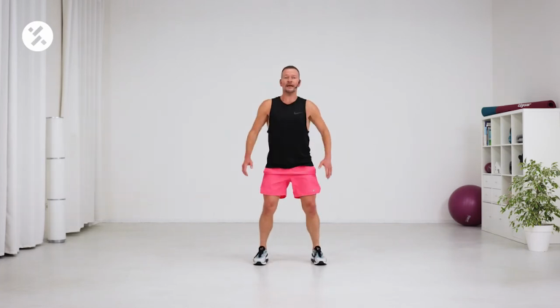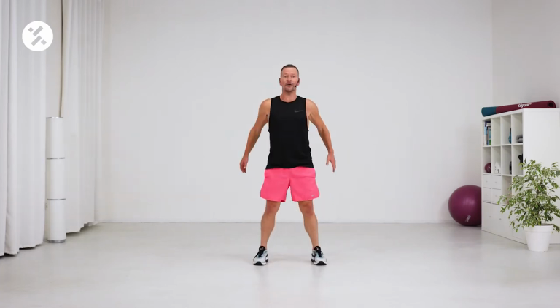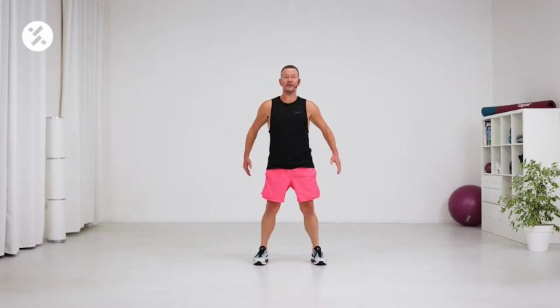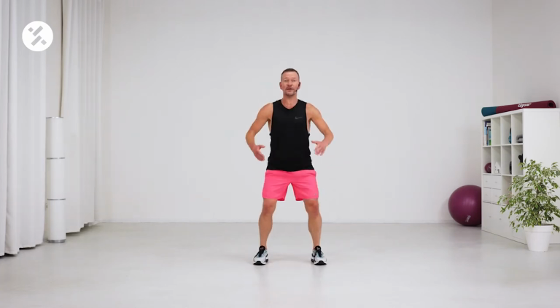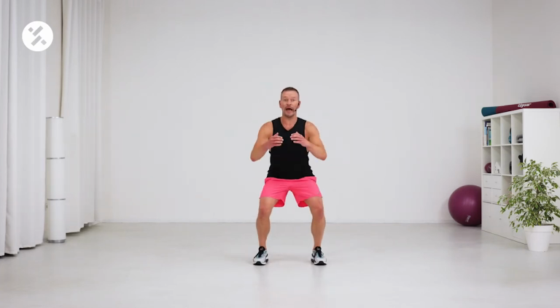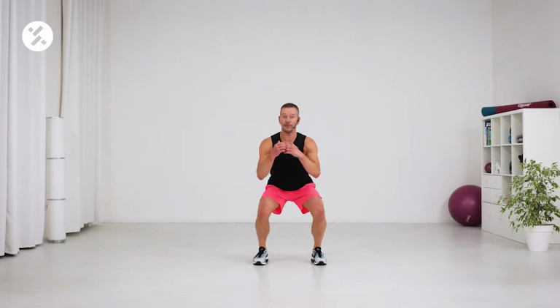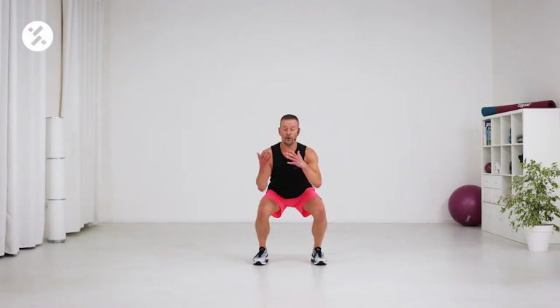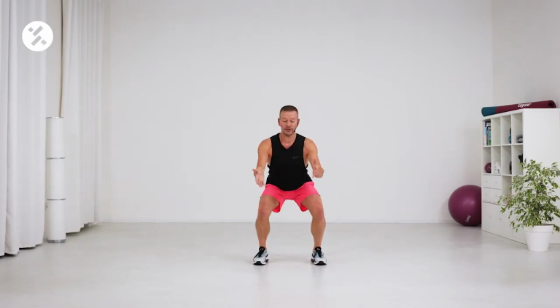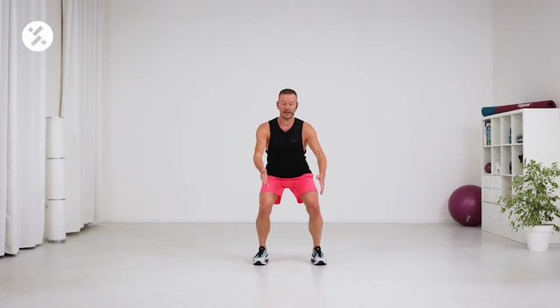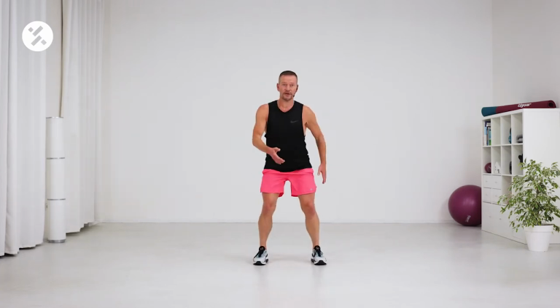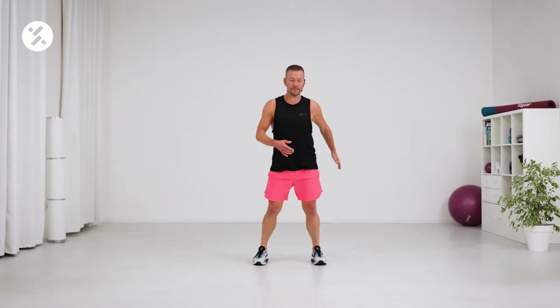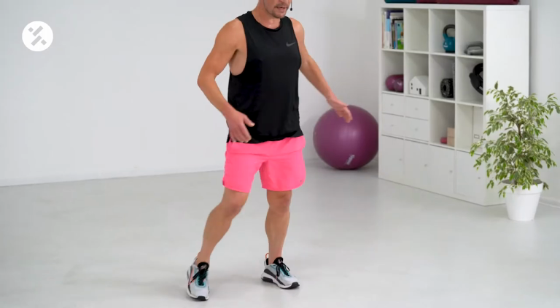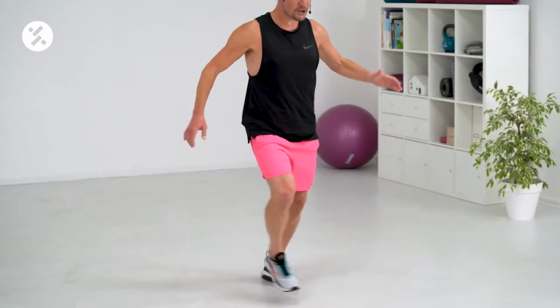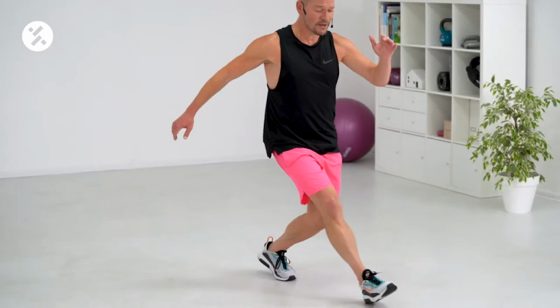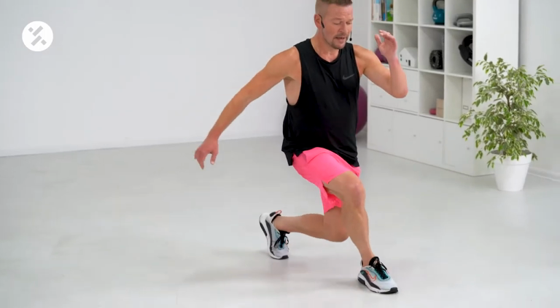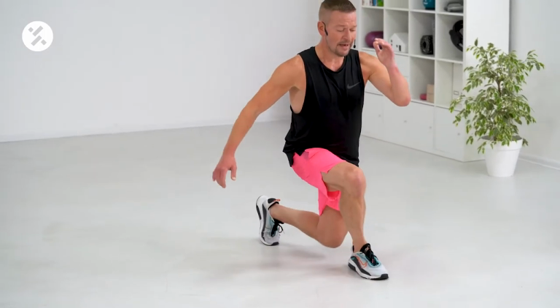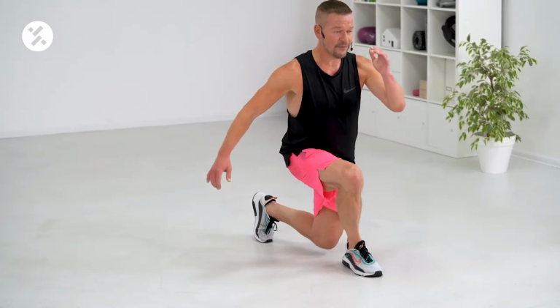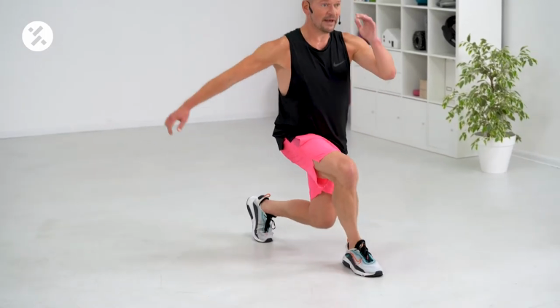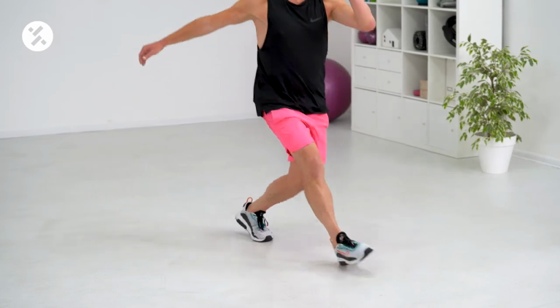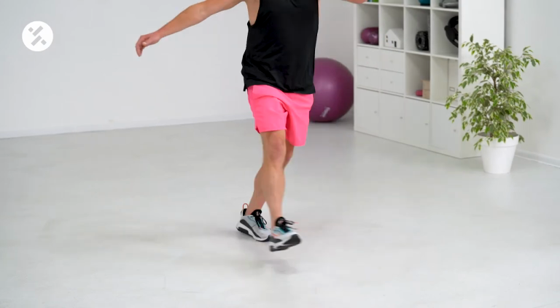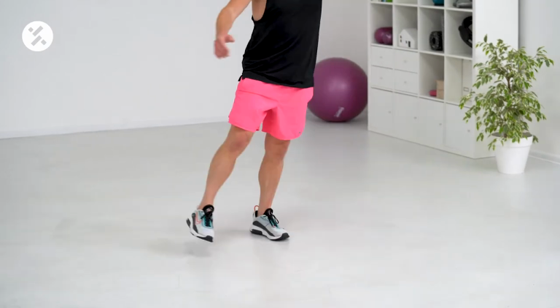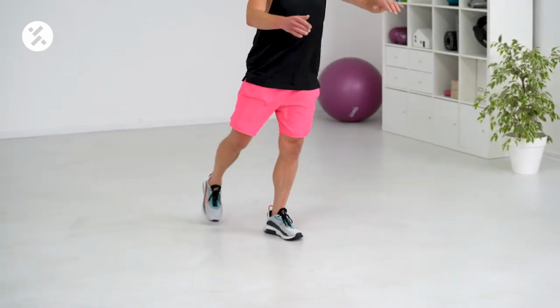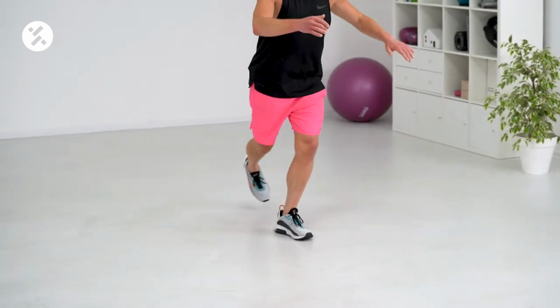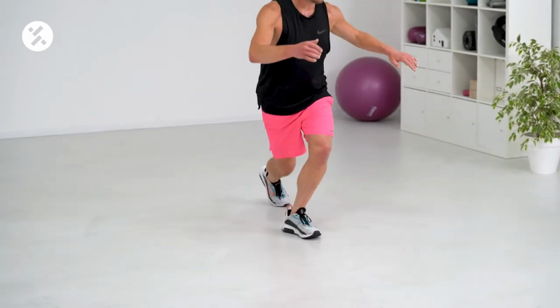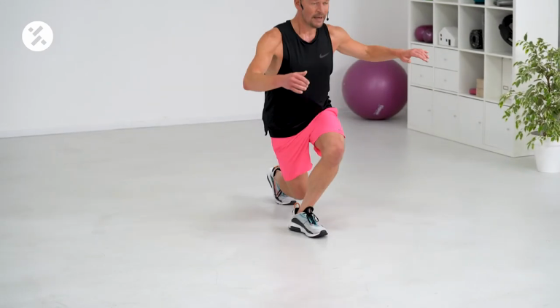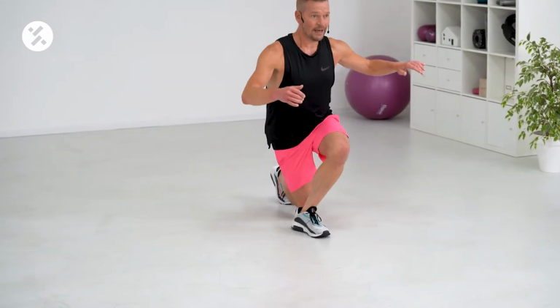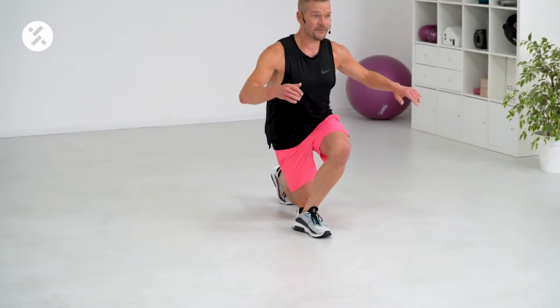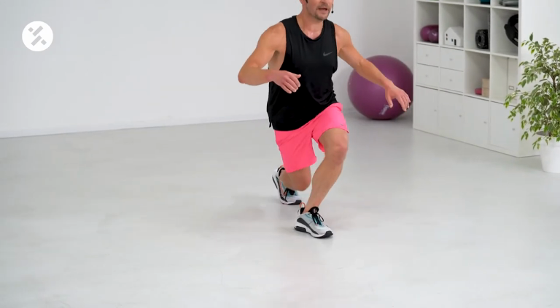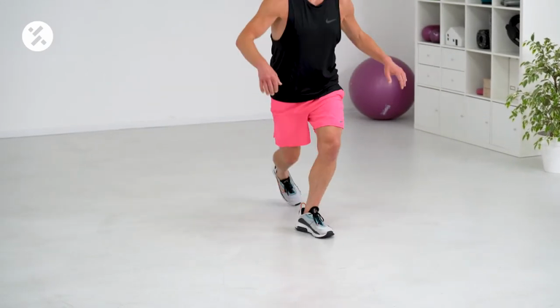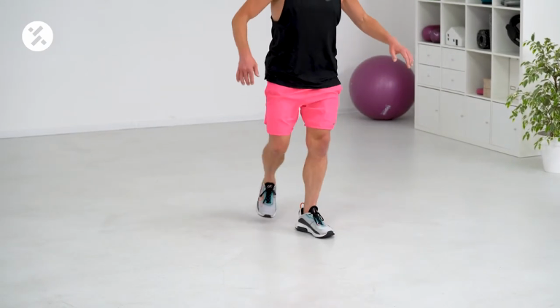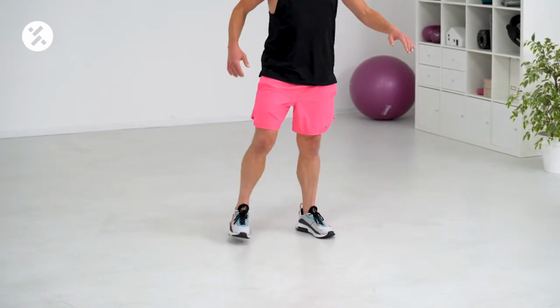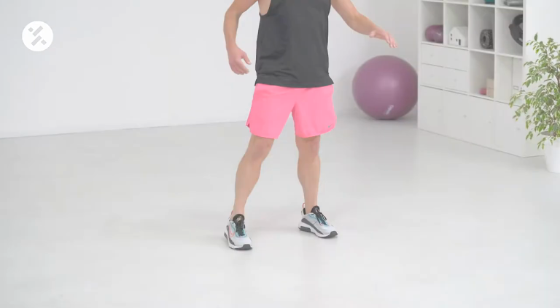Now left leg. We're alternating the combination. Left leg crosses front, left leg crosses back.